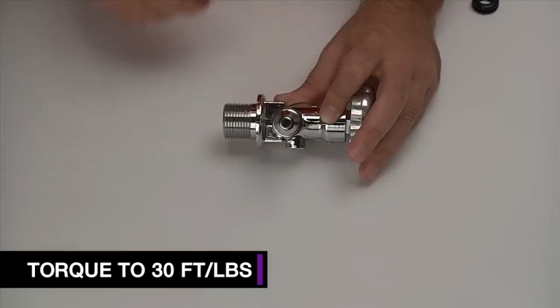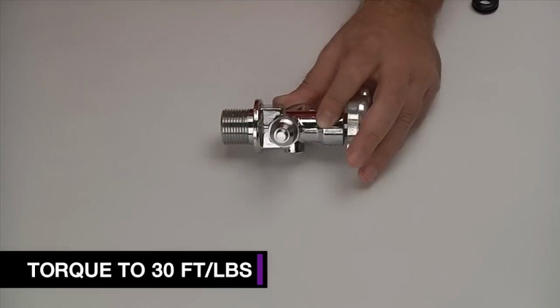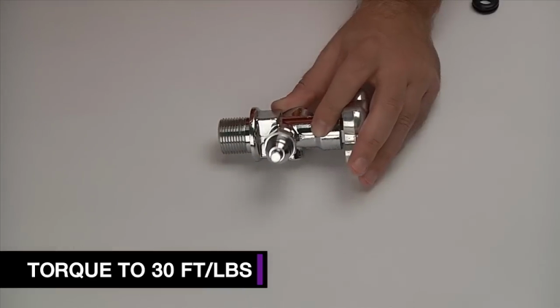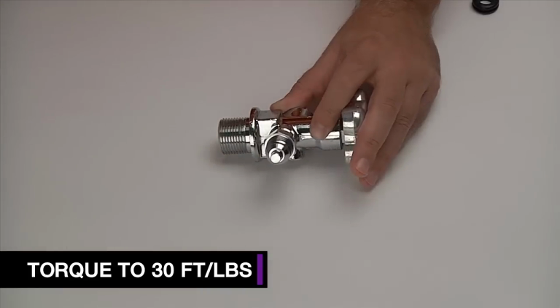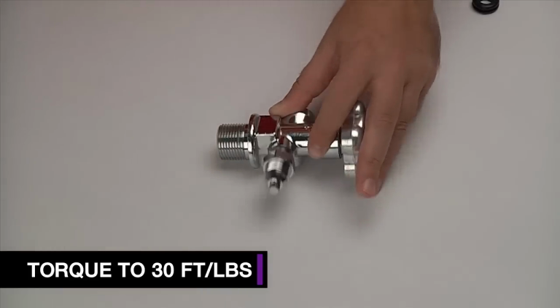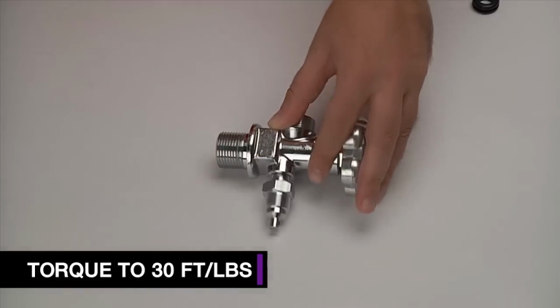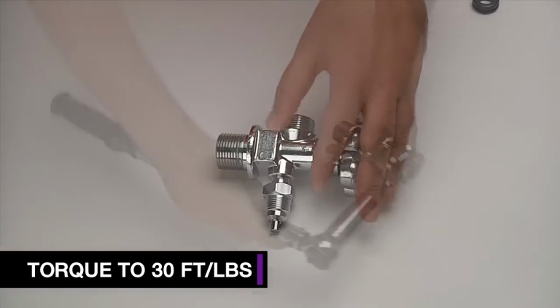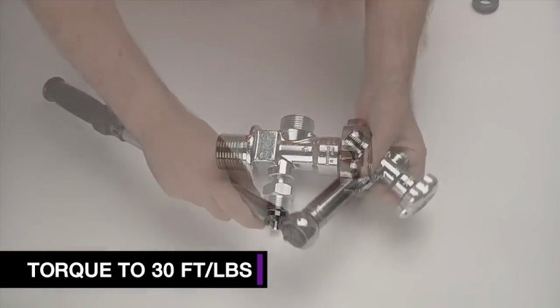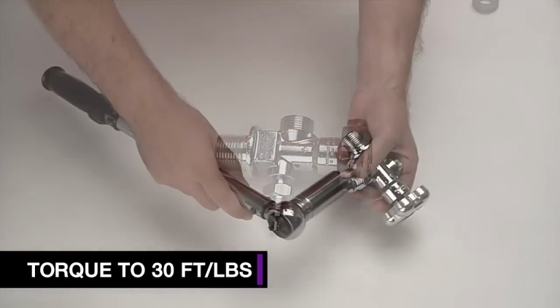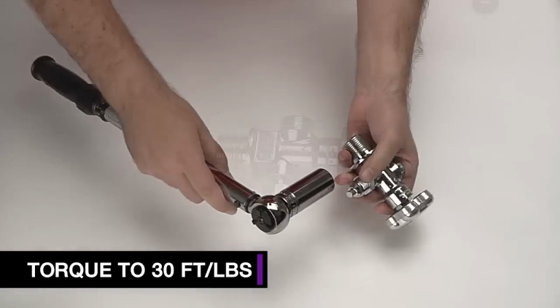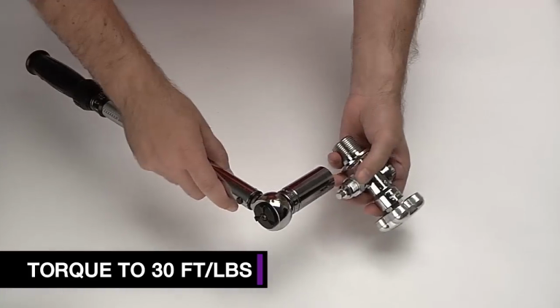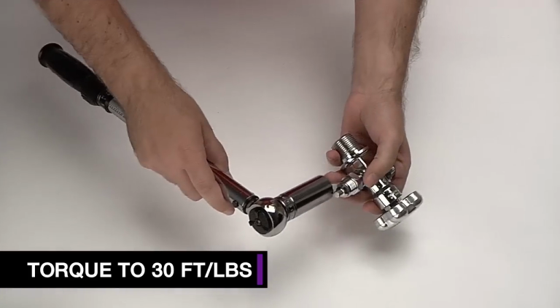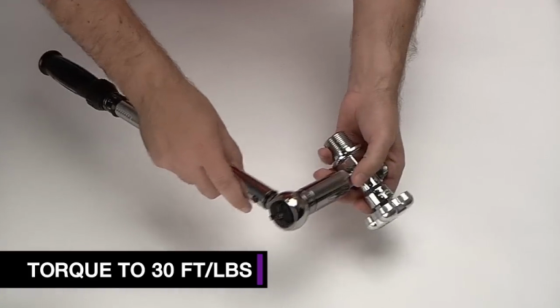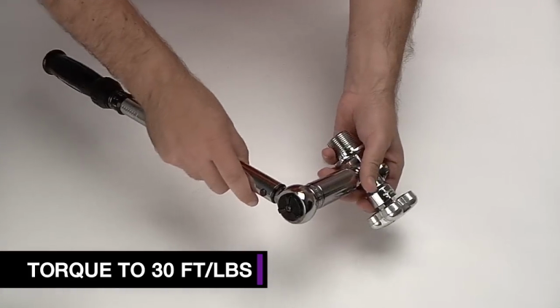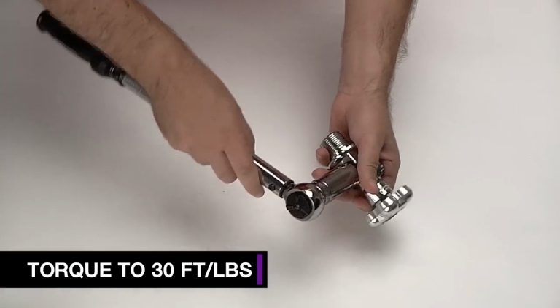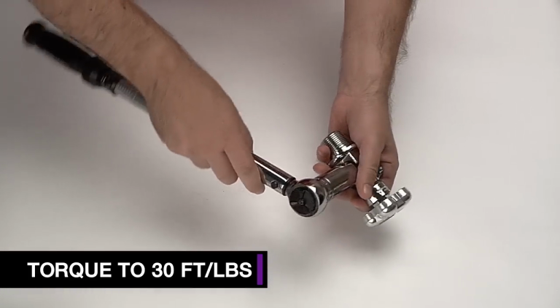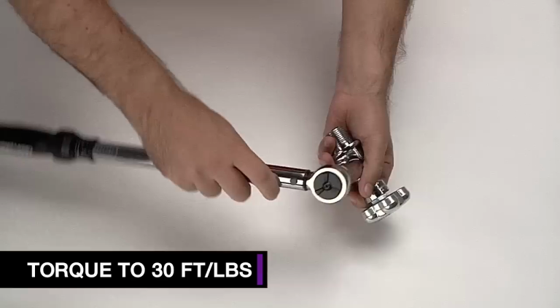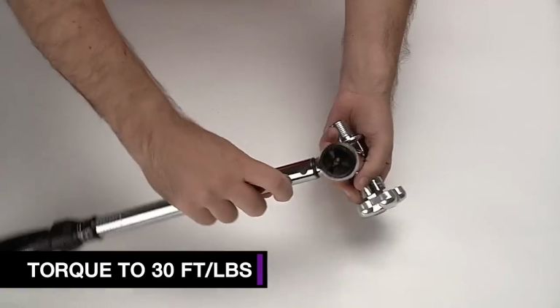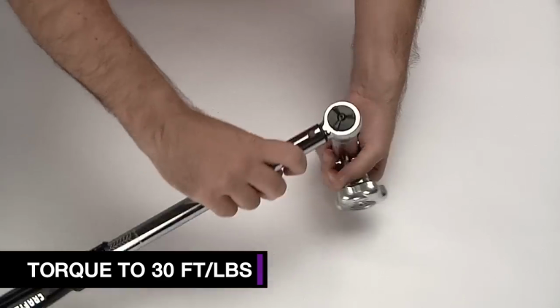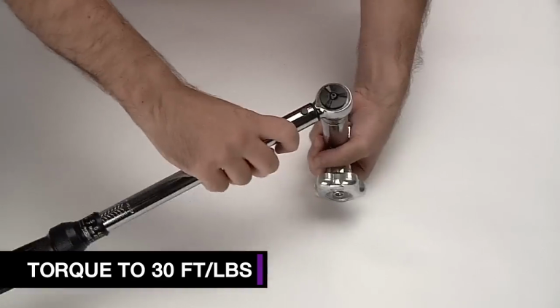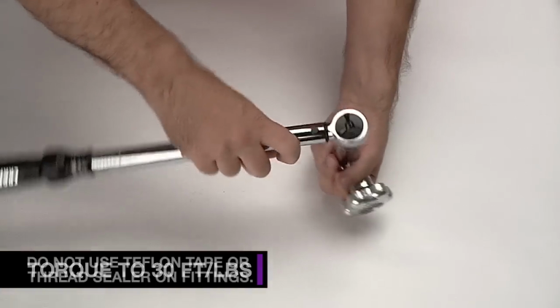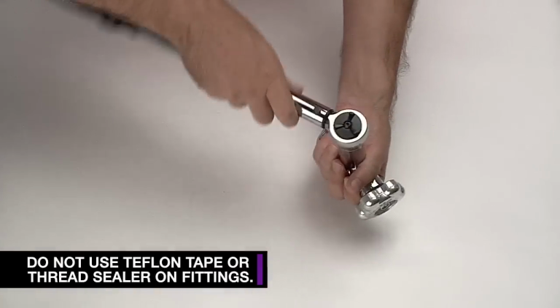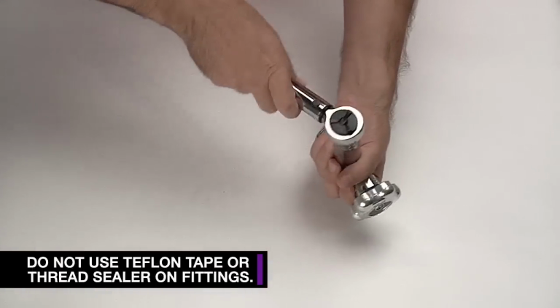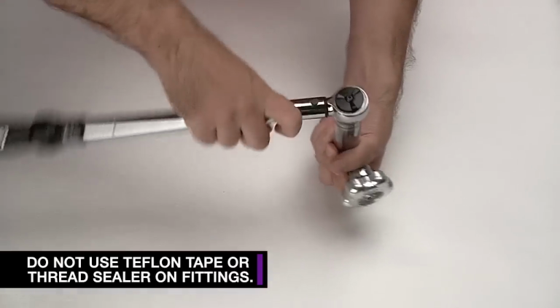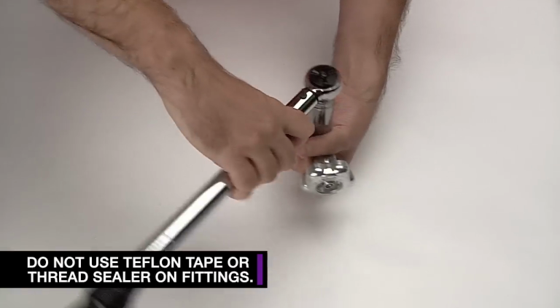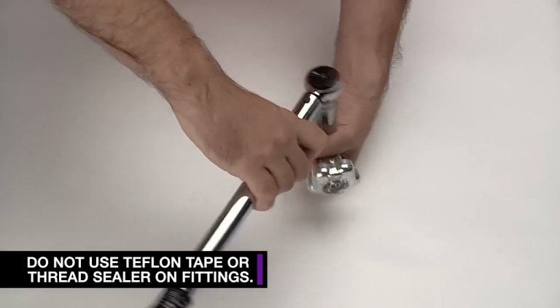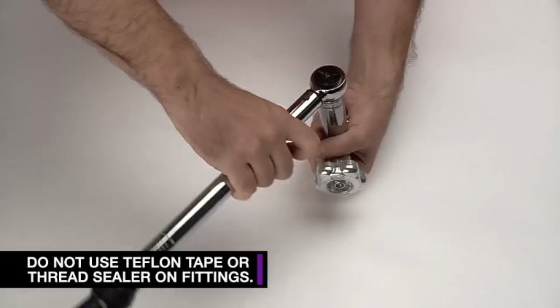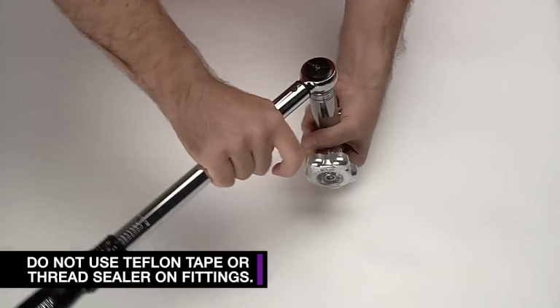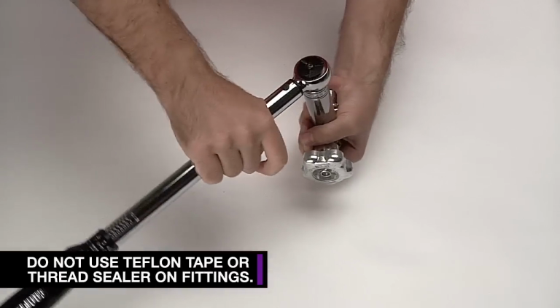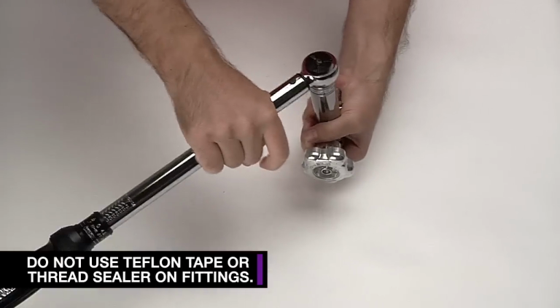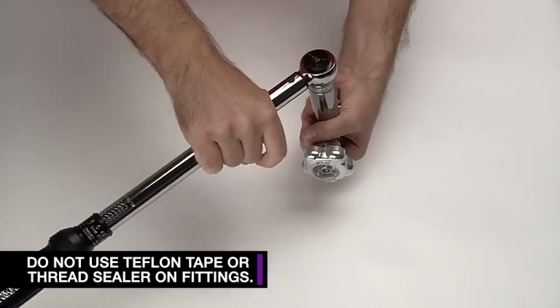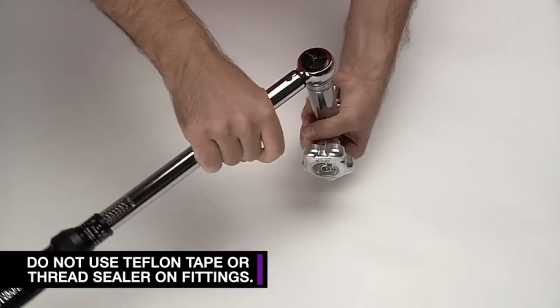If over-tightened, you run the risk of damaging the burst disc during this process. Do not use Teflon tape or thread sealer with these fittings.